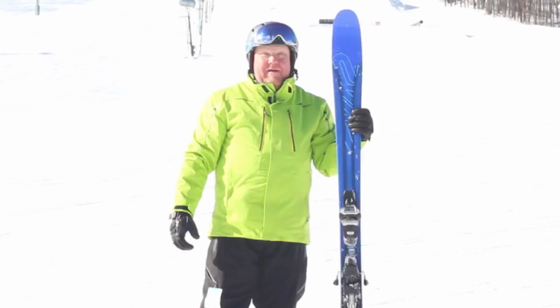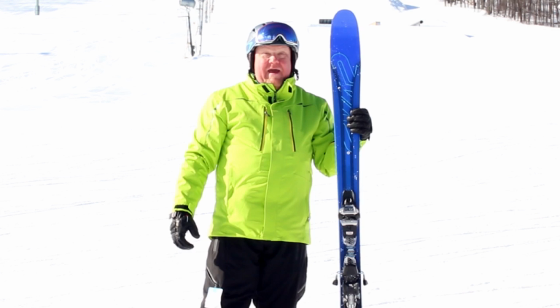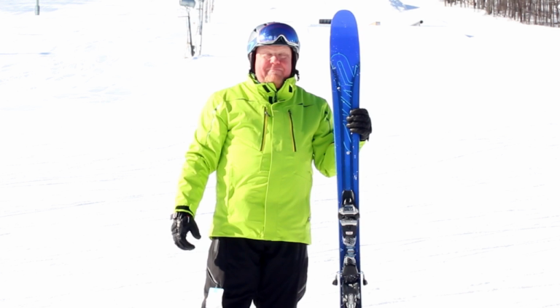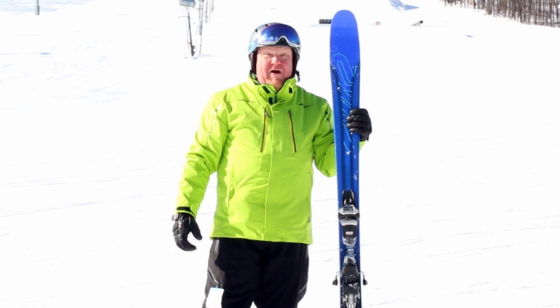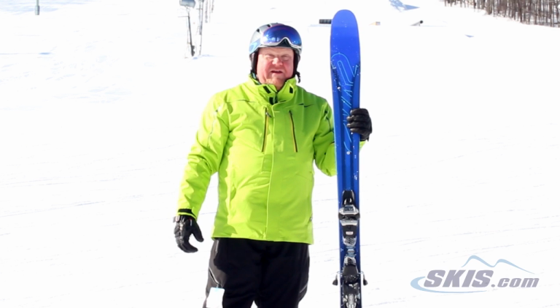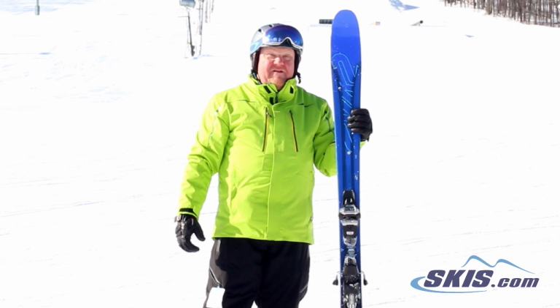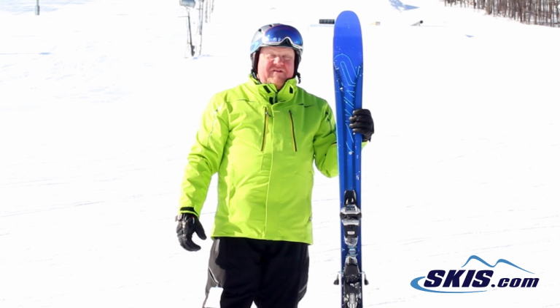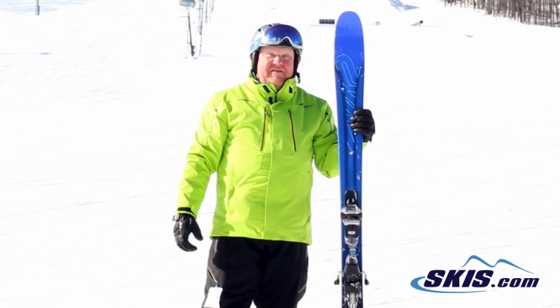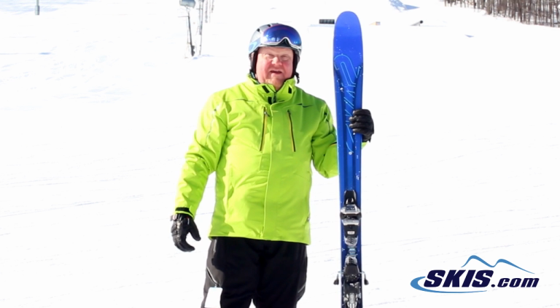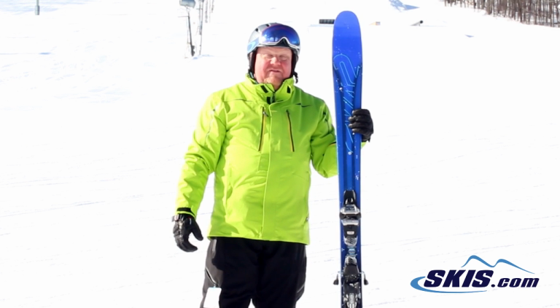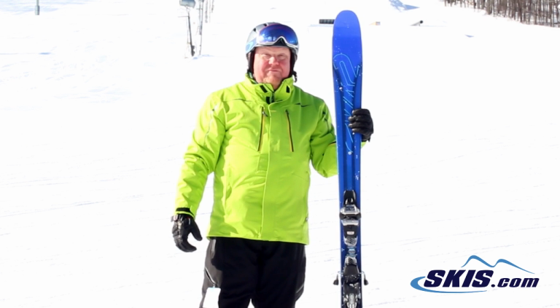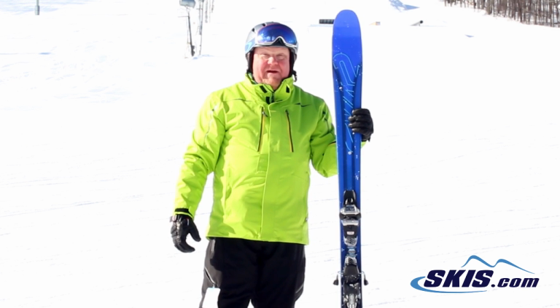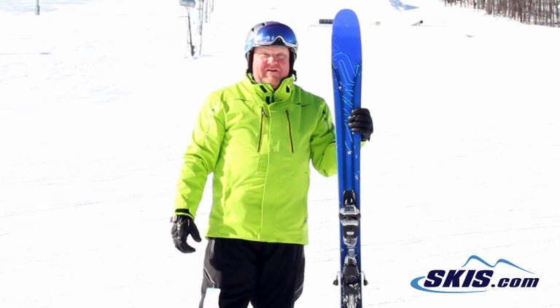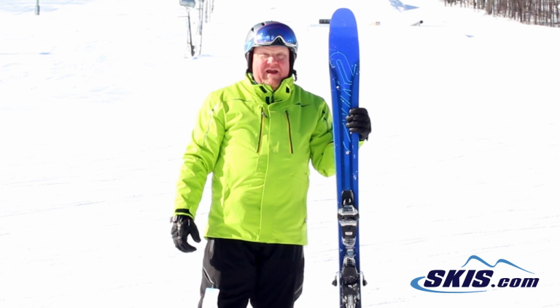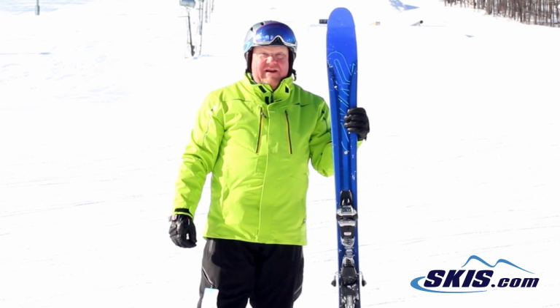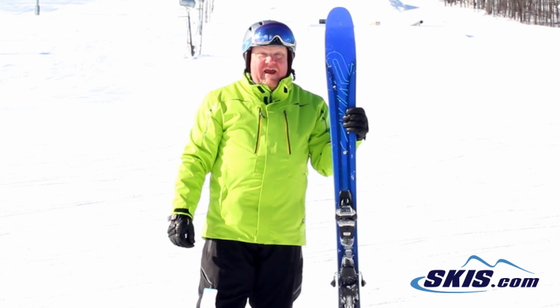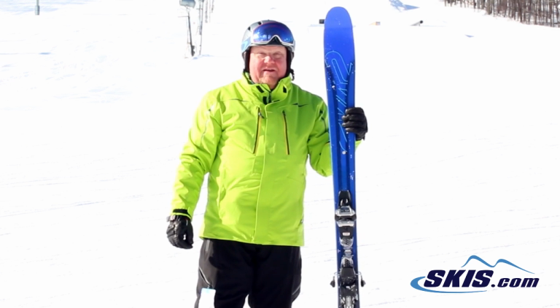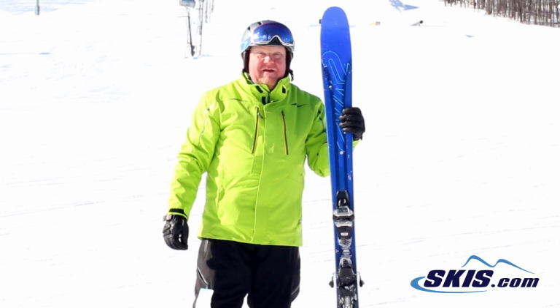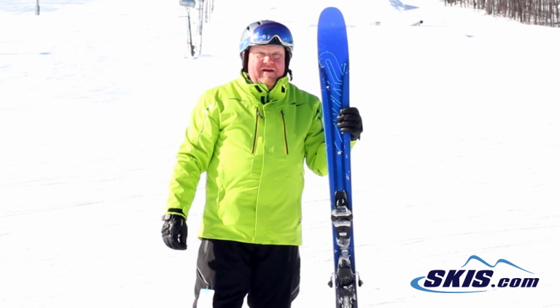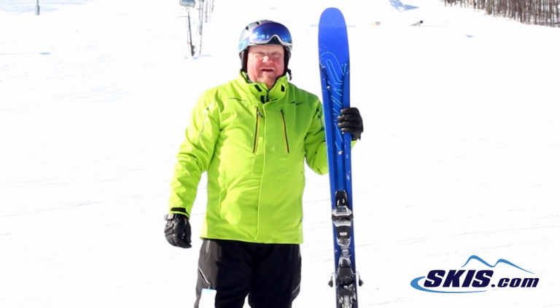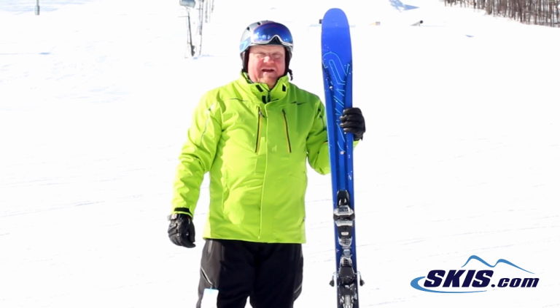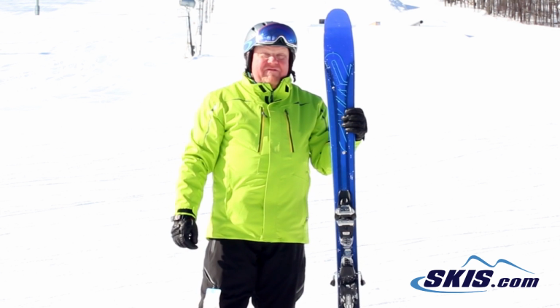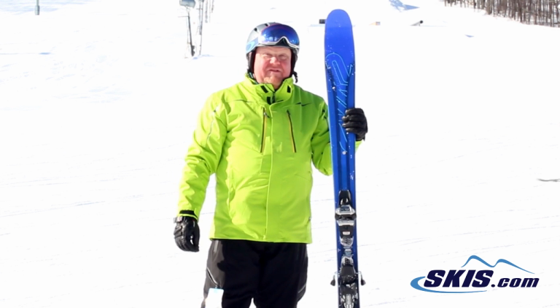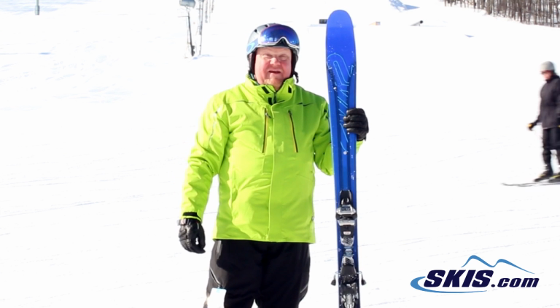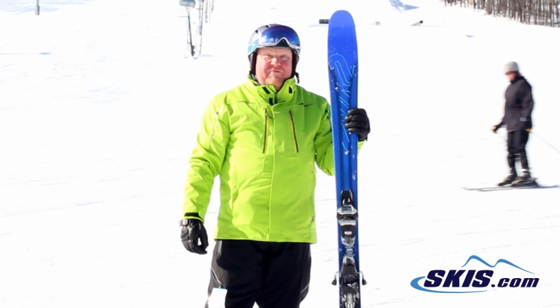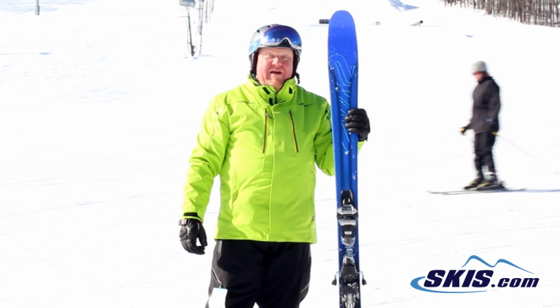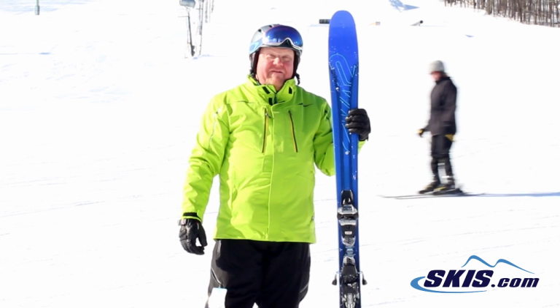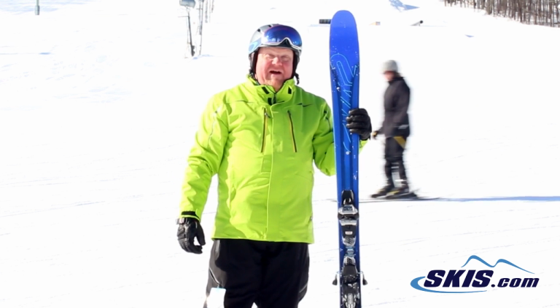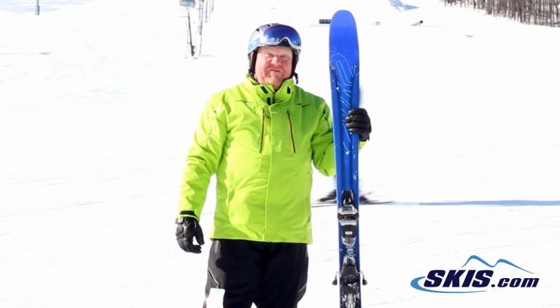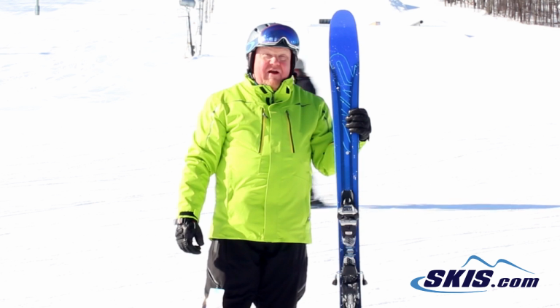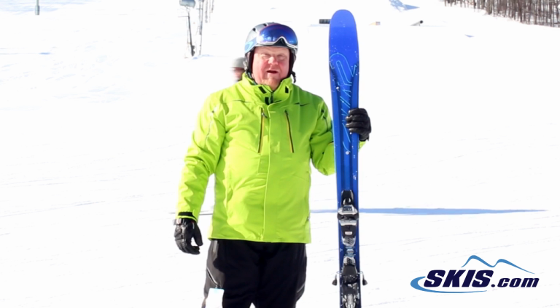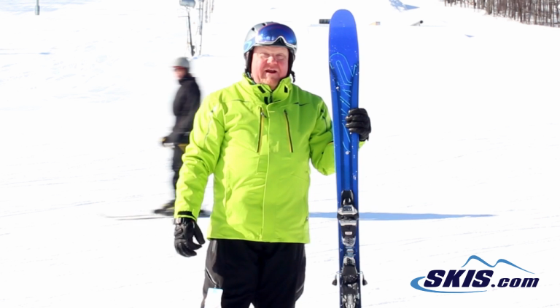Hey, I'm Paulie and I just skied the K2 Pinnacle 88. I give this ski a 3 out of 5 star rating.